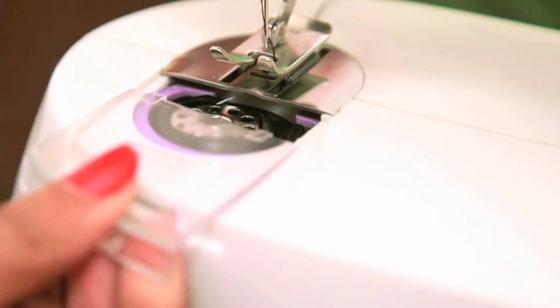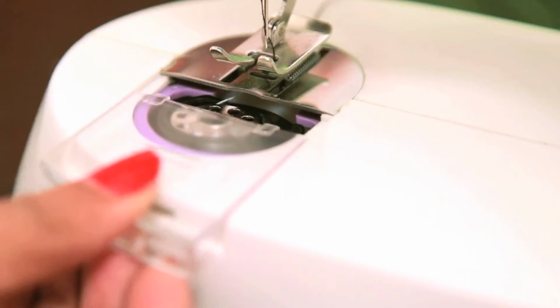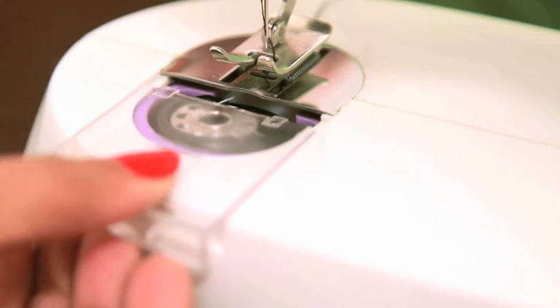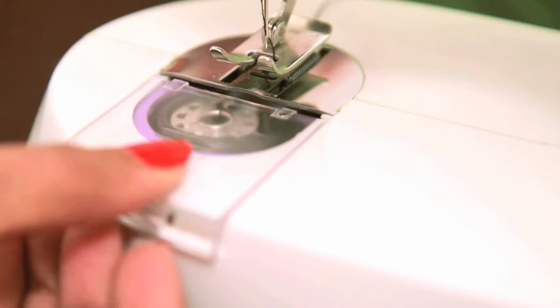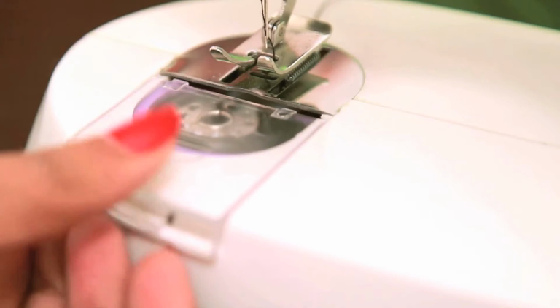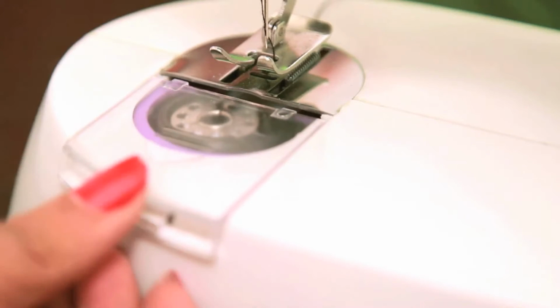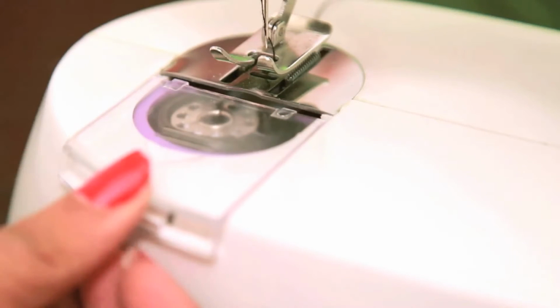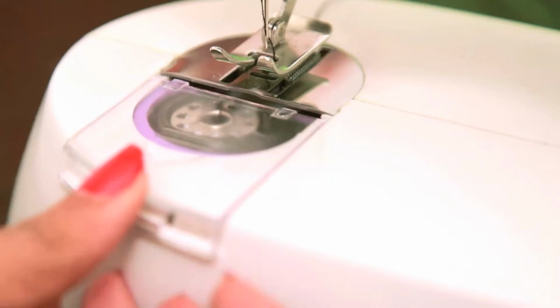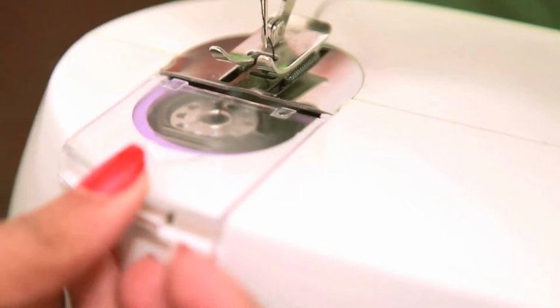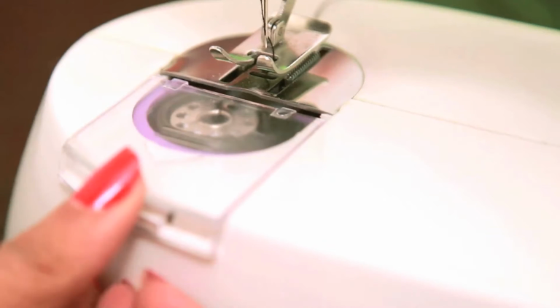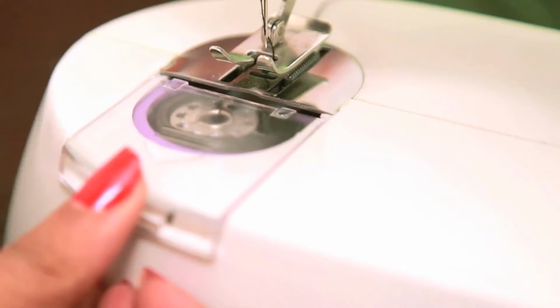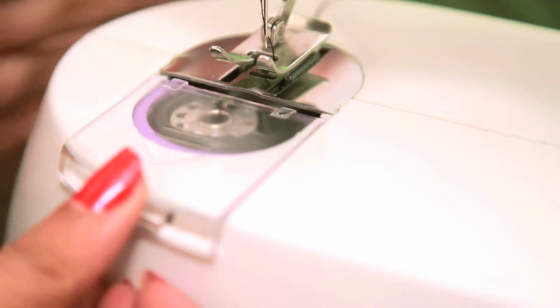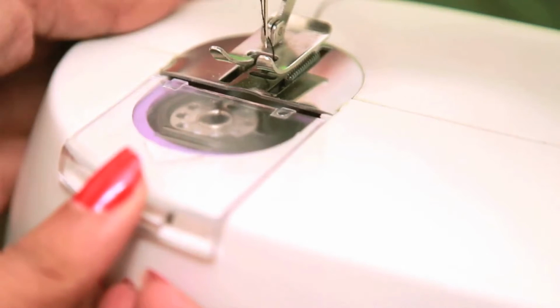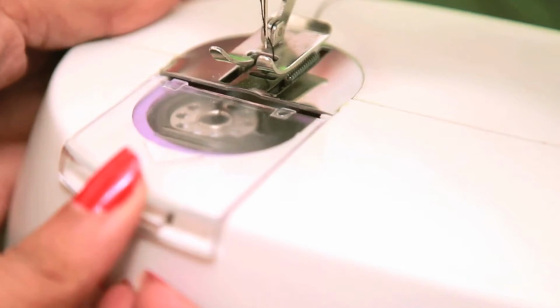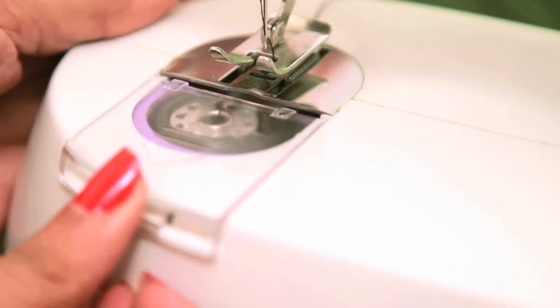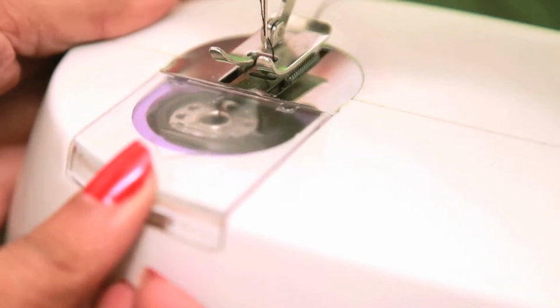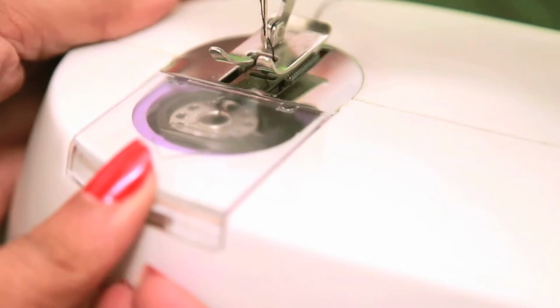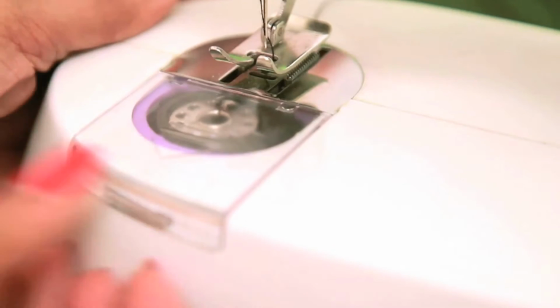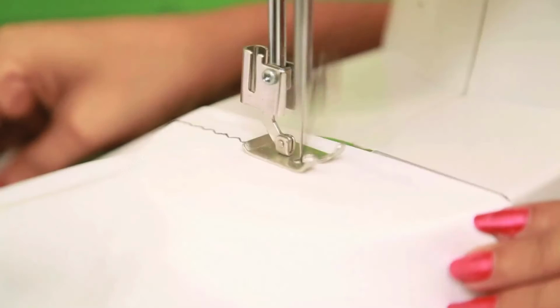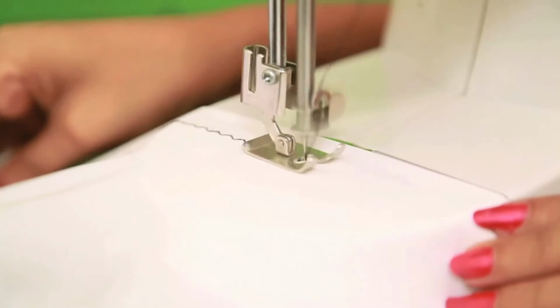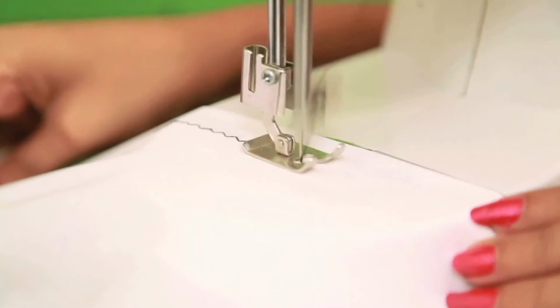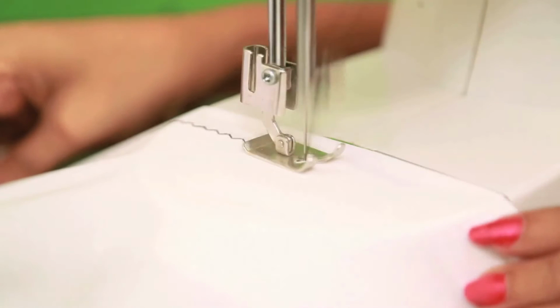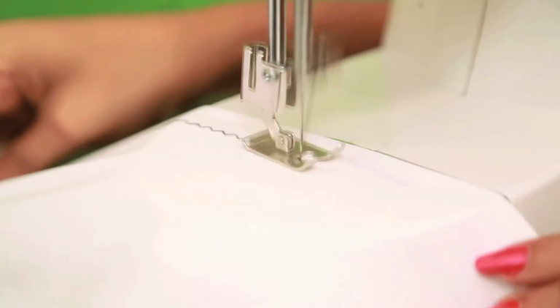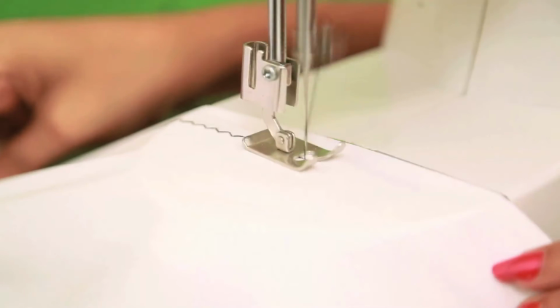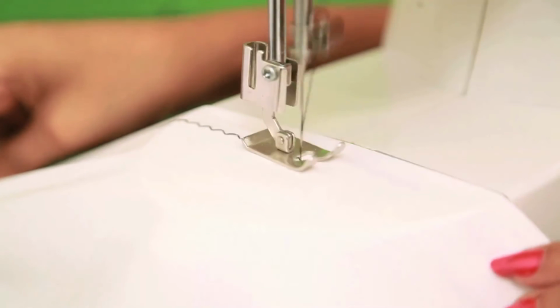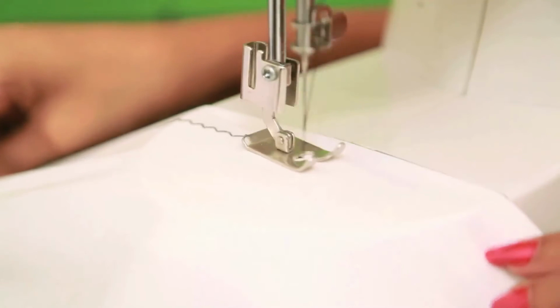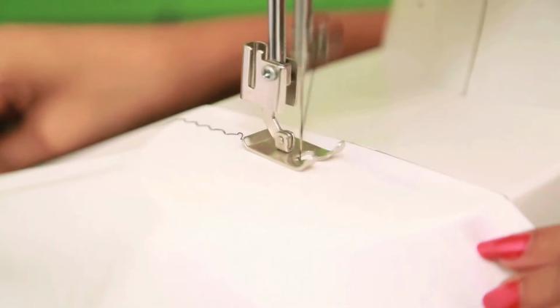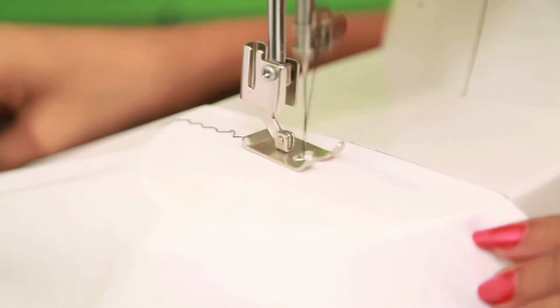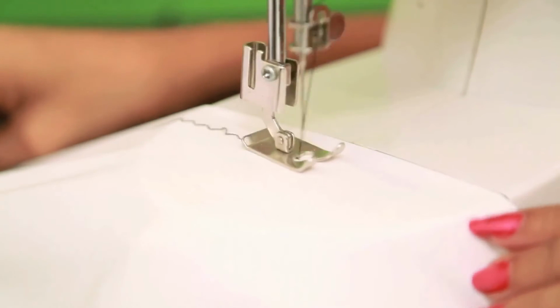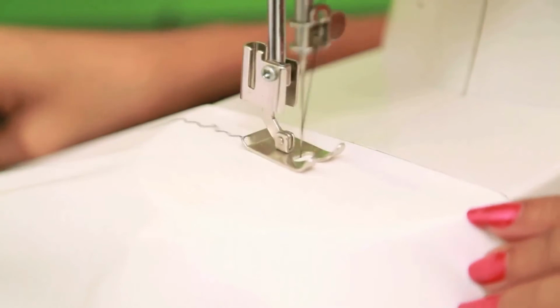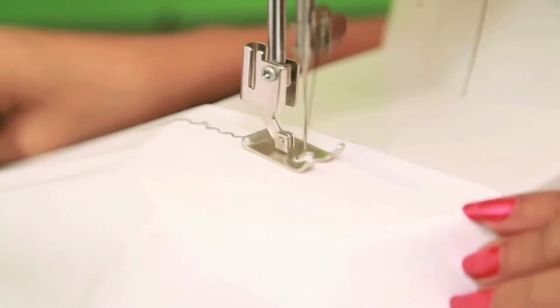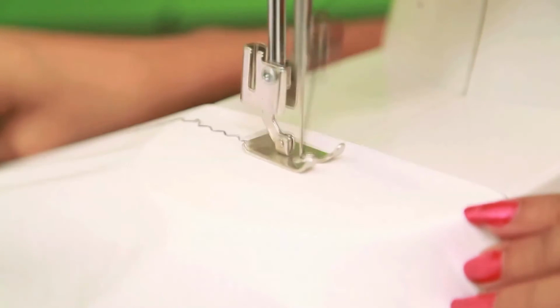Close the bobbin case. Now, use a spare cloth for a trial stitch.